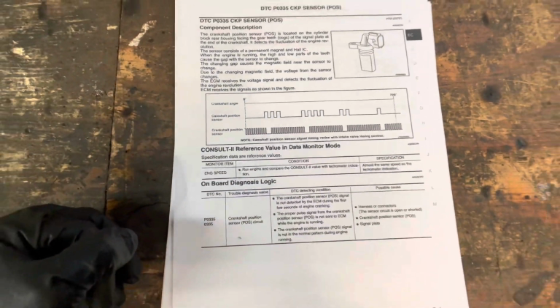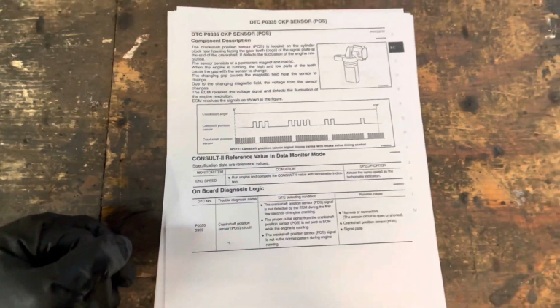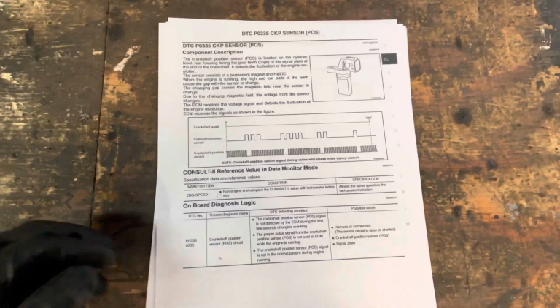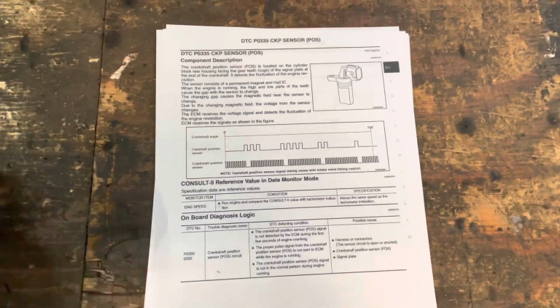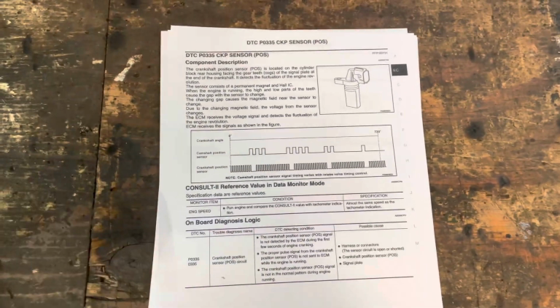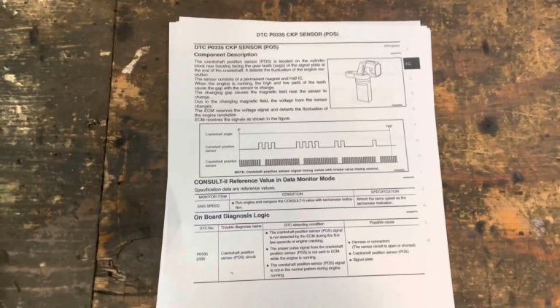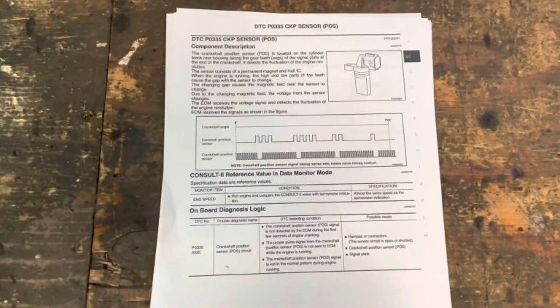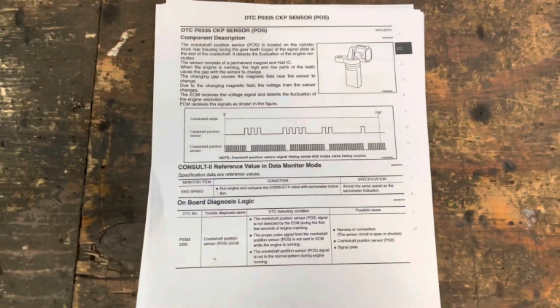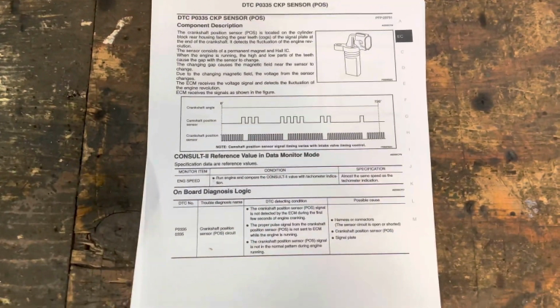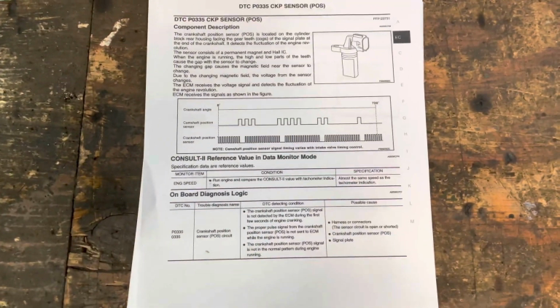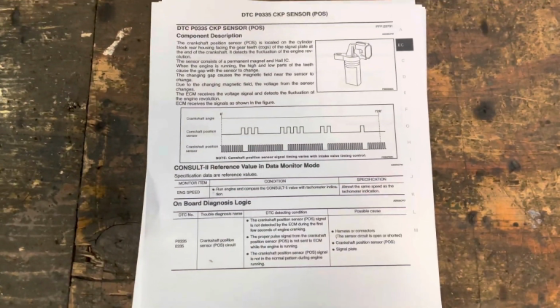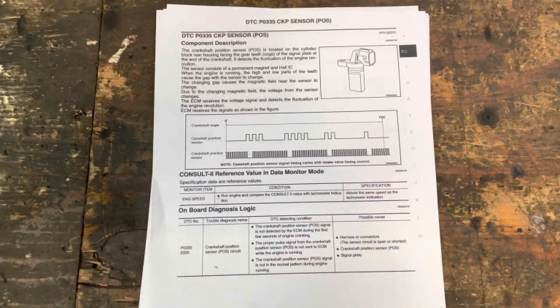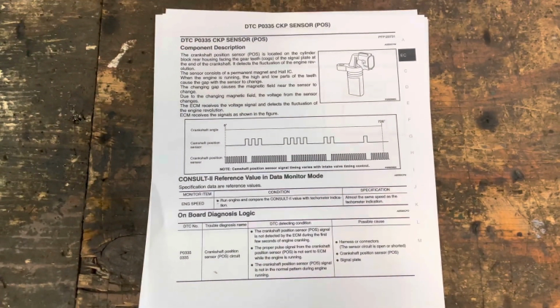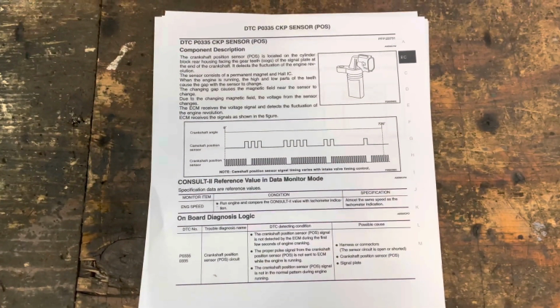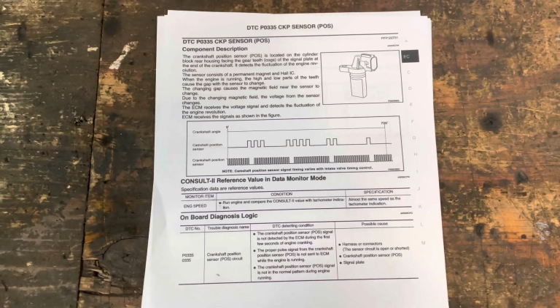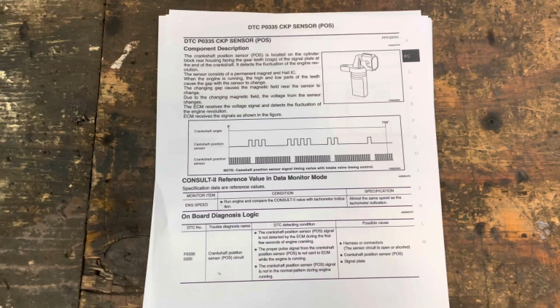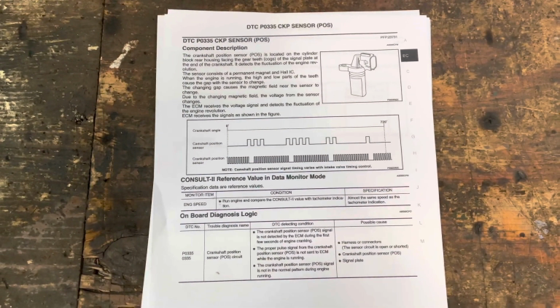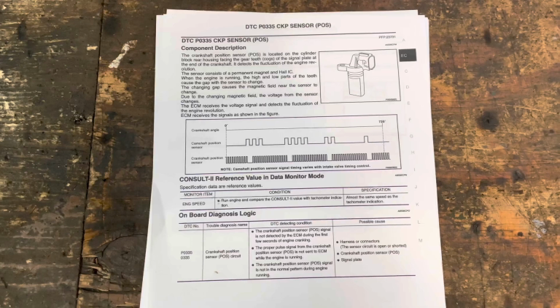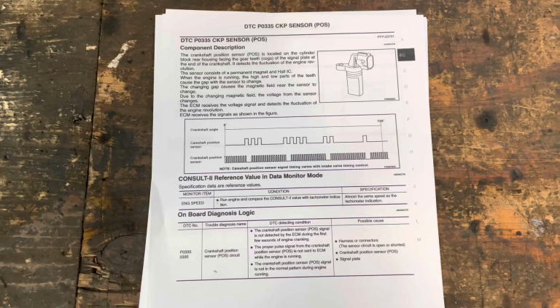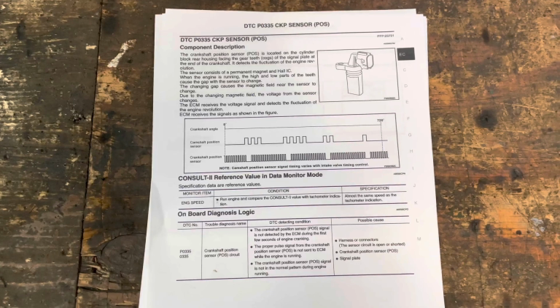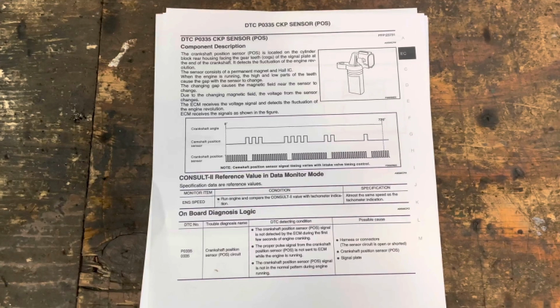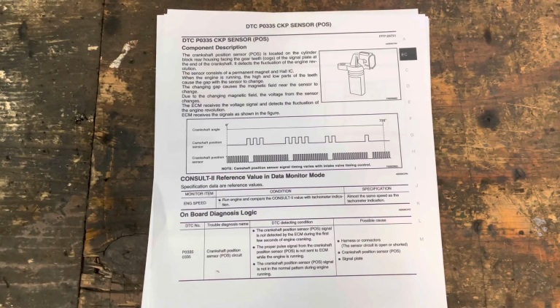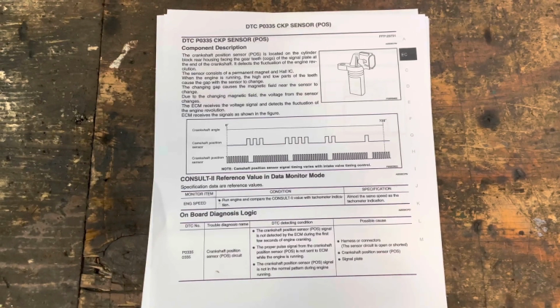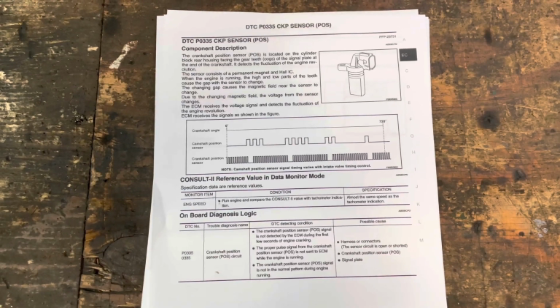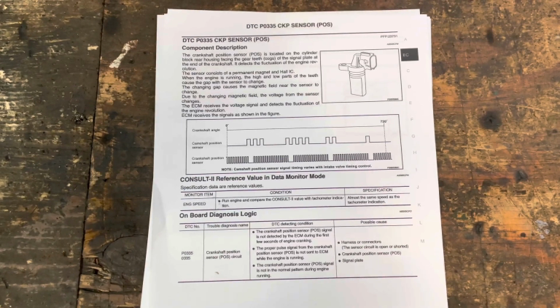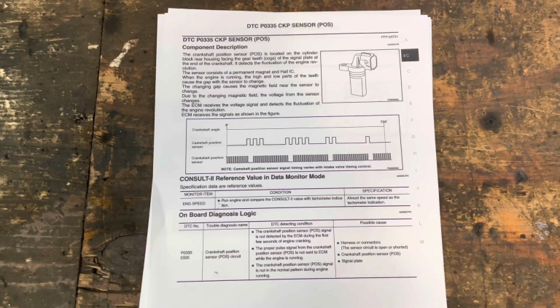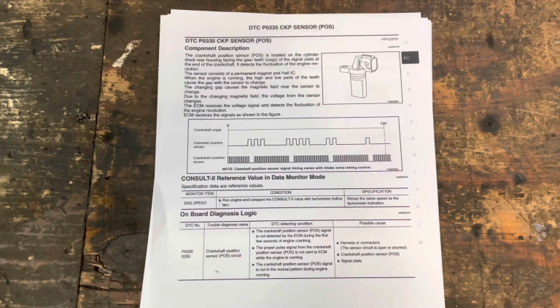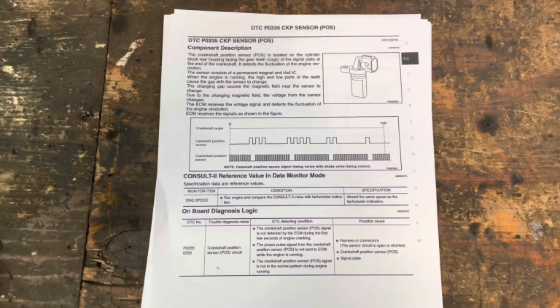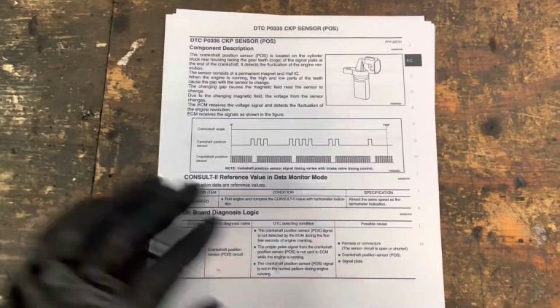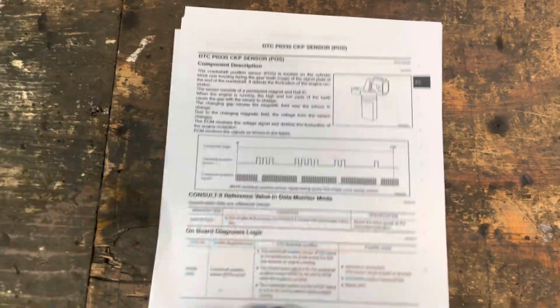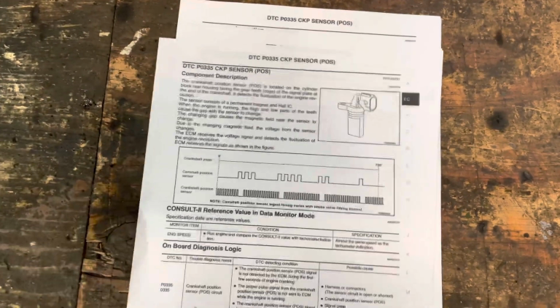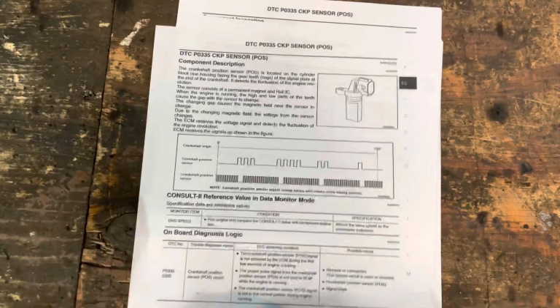Here's some information from the service manual if you want to take some screenshots. It's sort of helpful — it tells you what the sensor does and how it works.